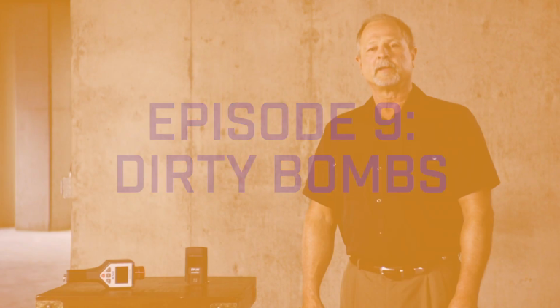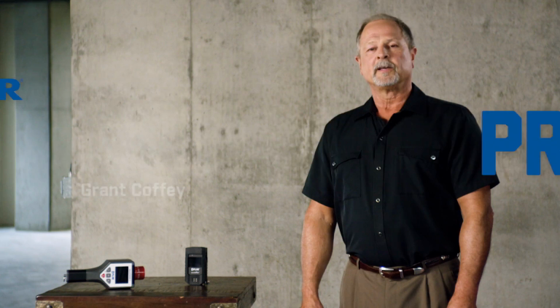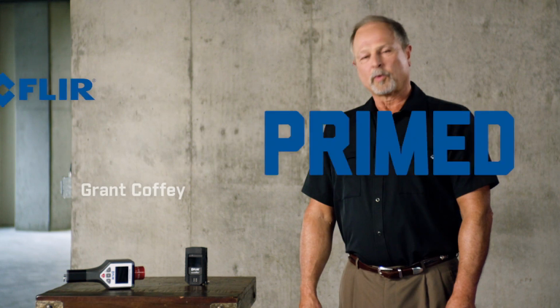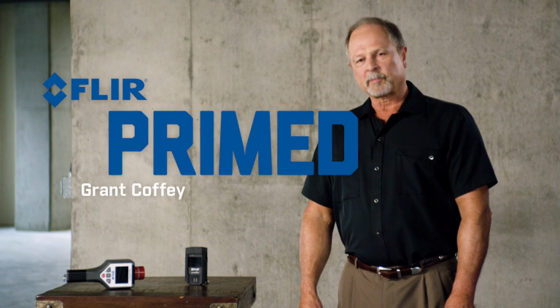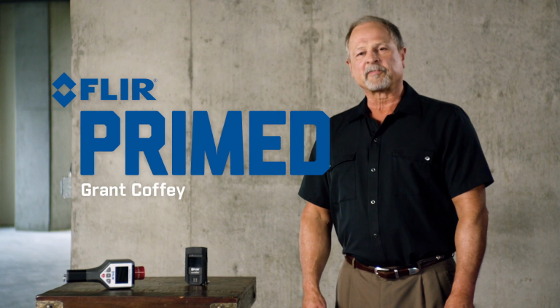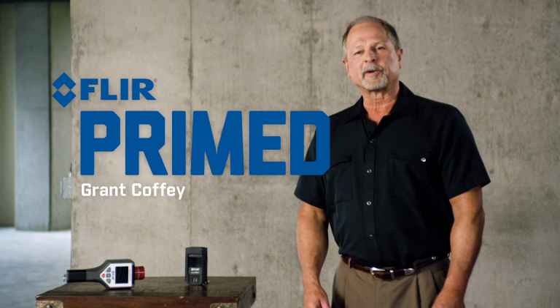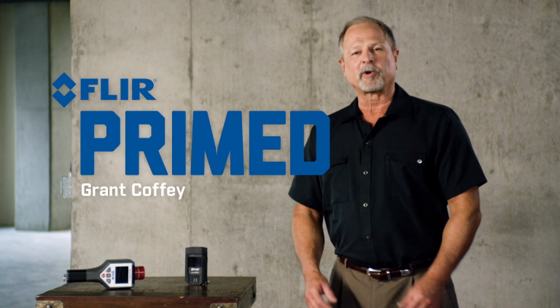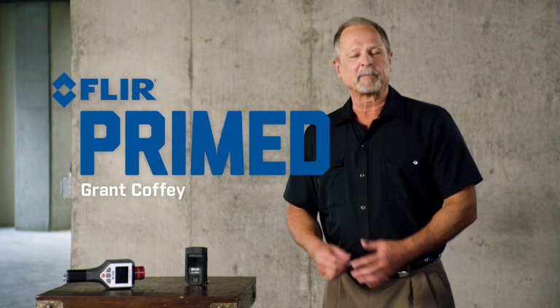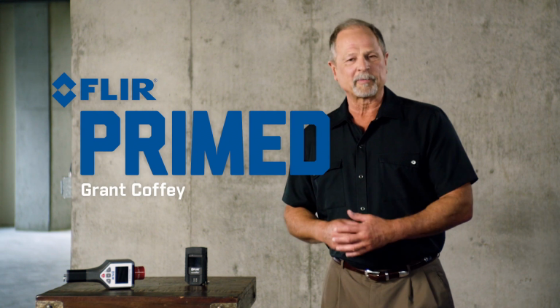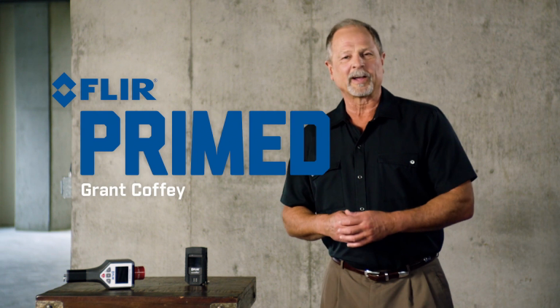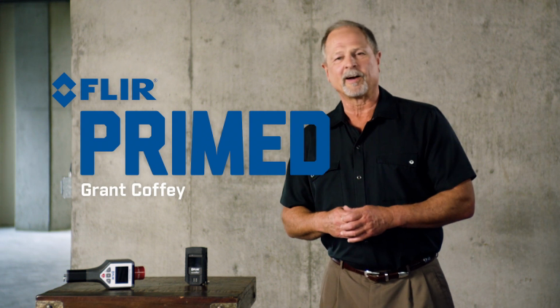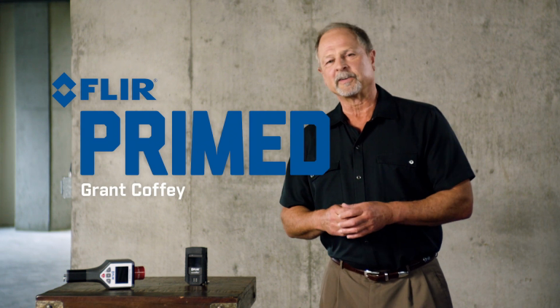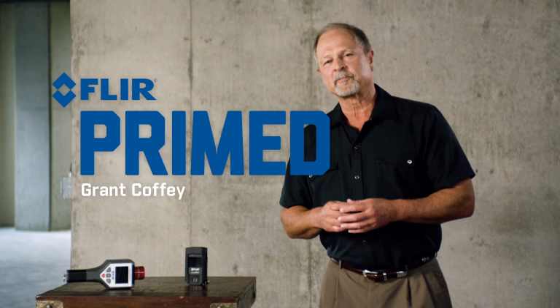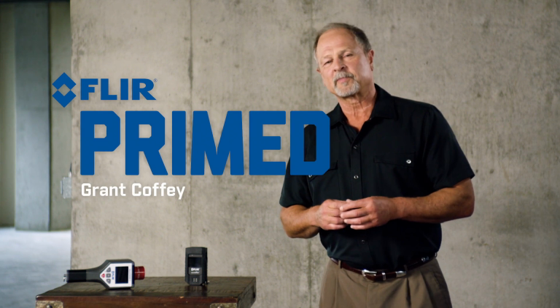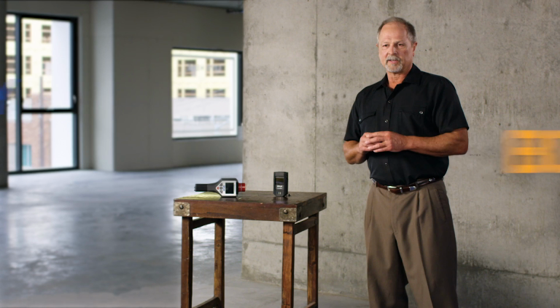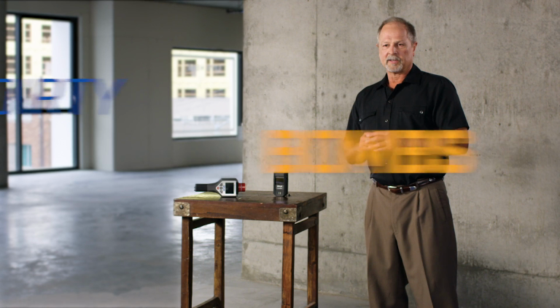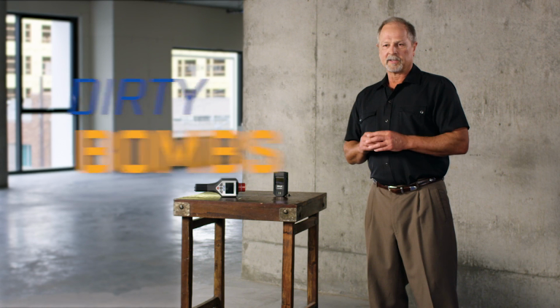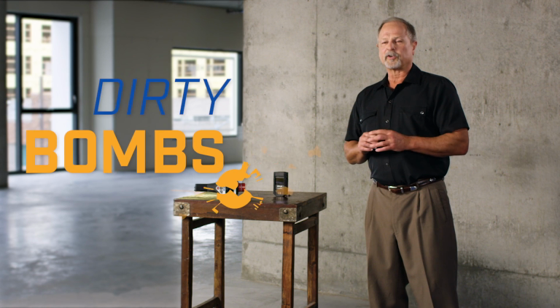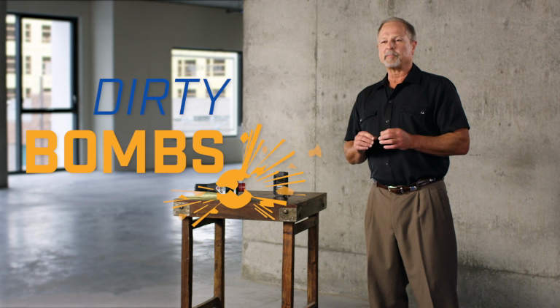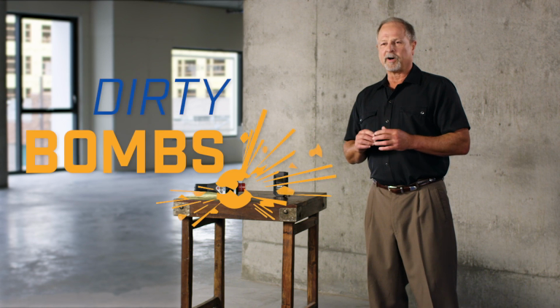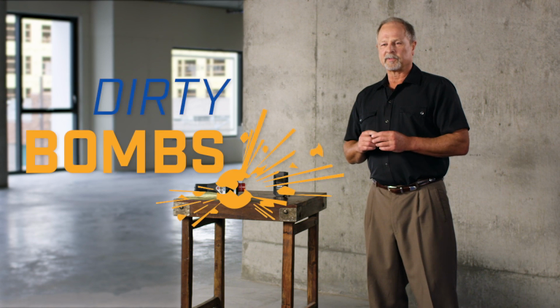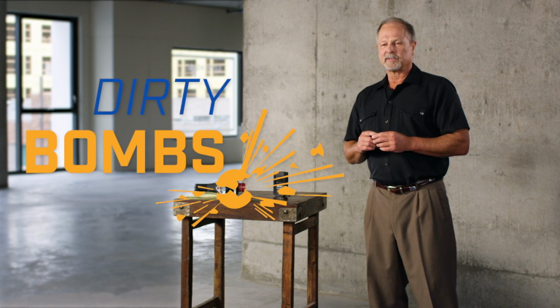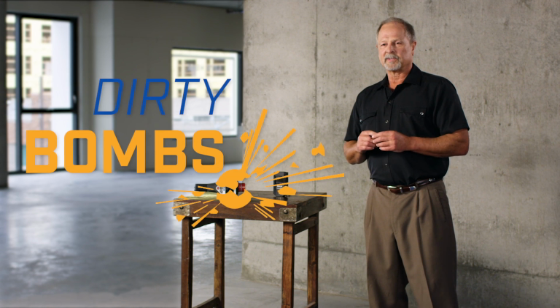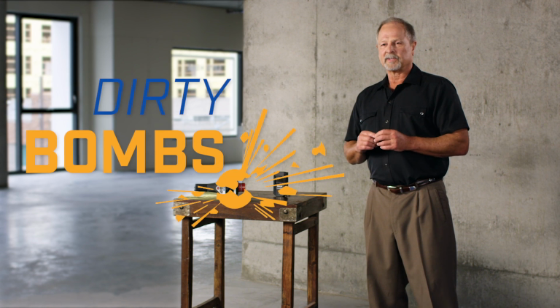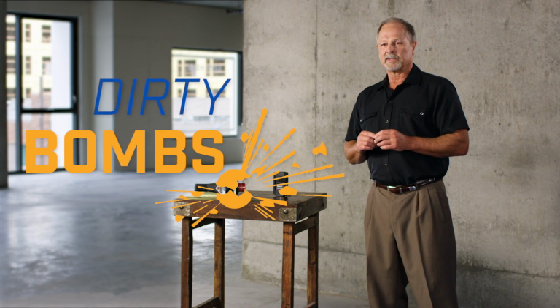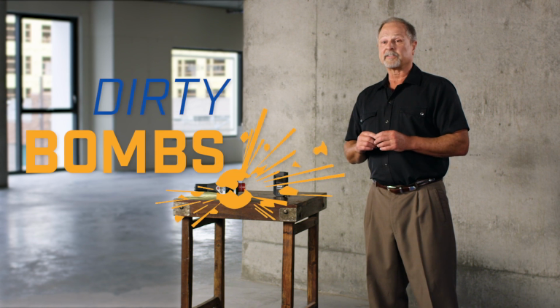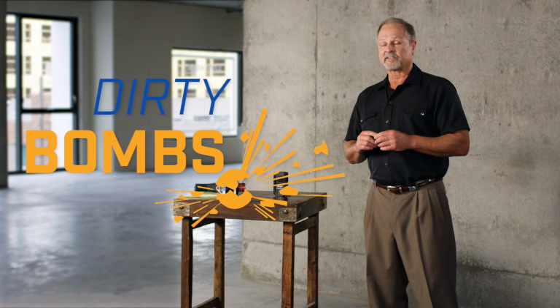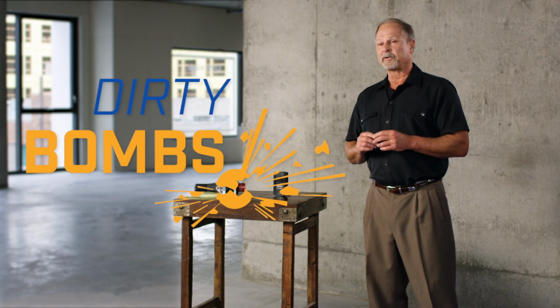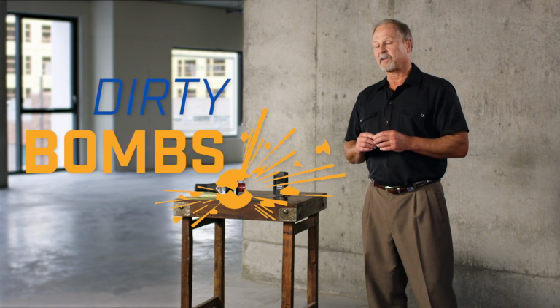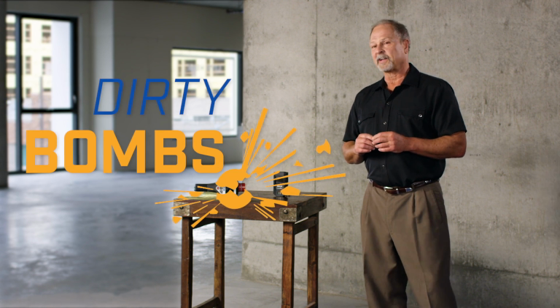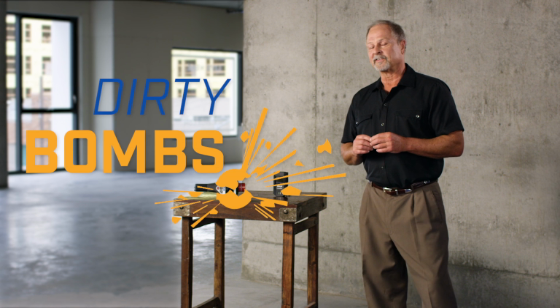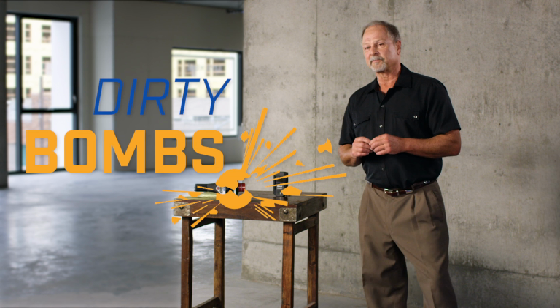Welcome to FLIR Primed. I'm Grant Coffey. Dirty bombs — that's a scary thought, isn't it?